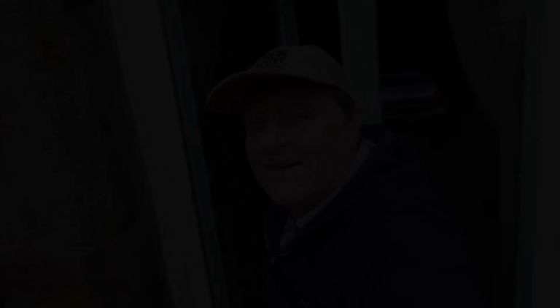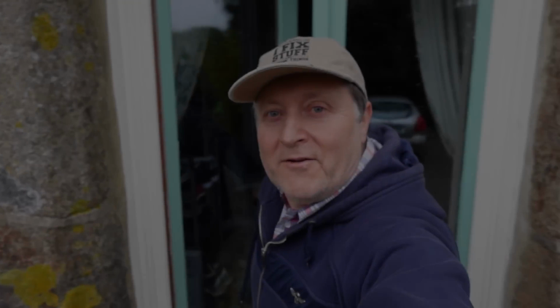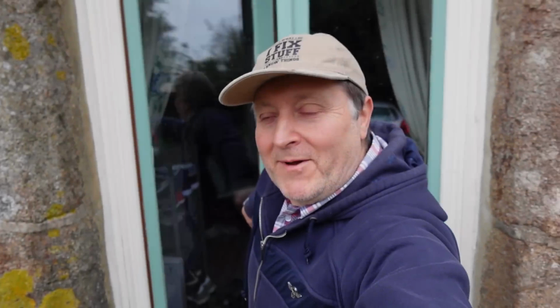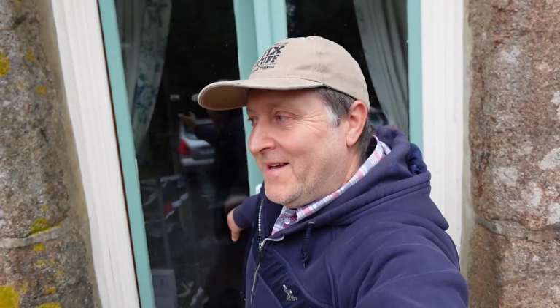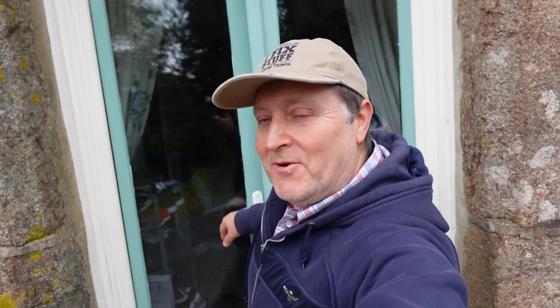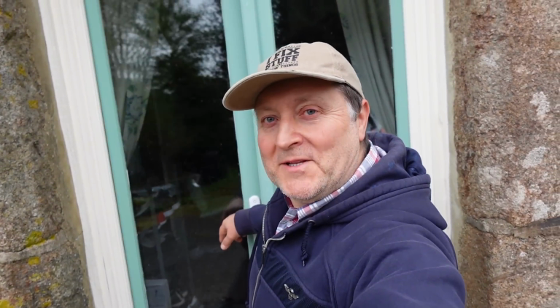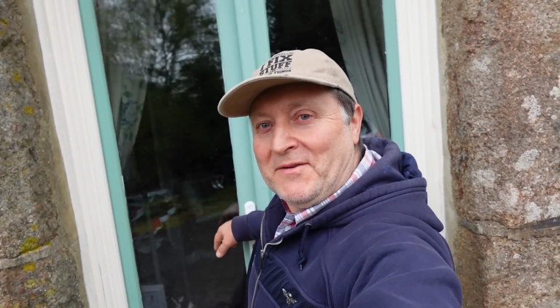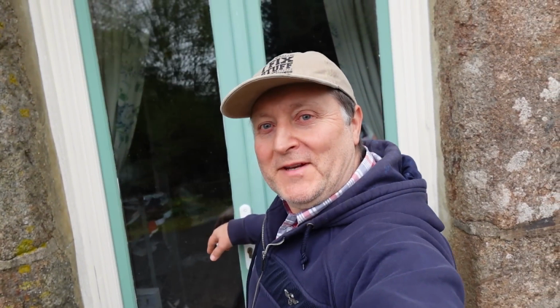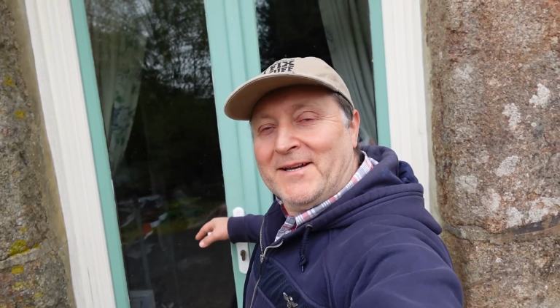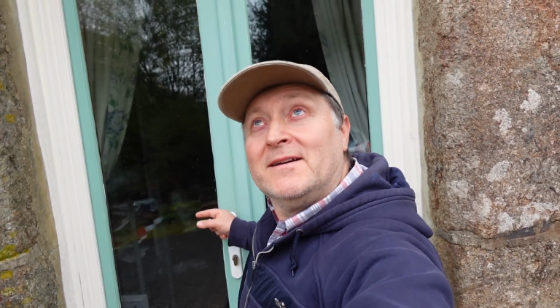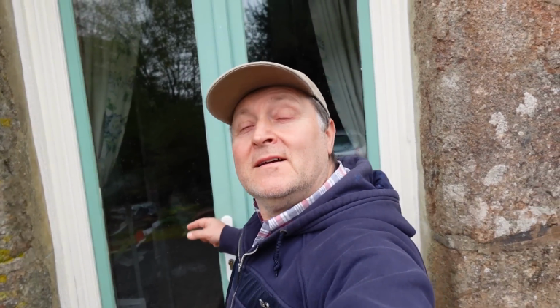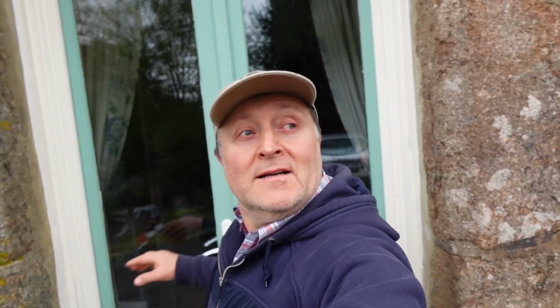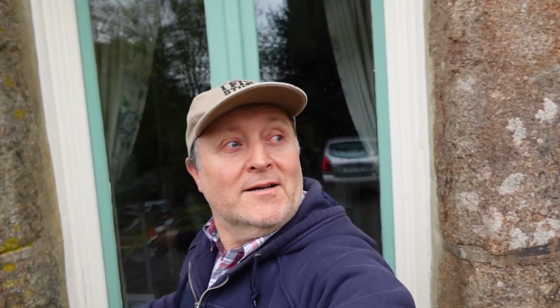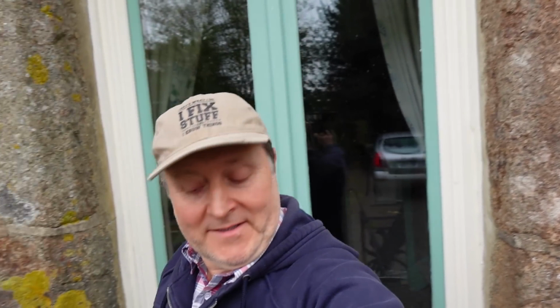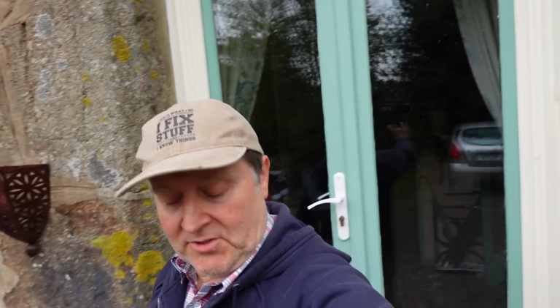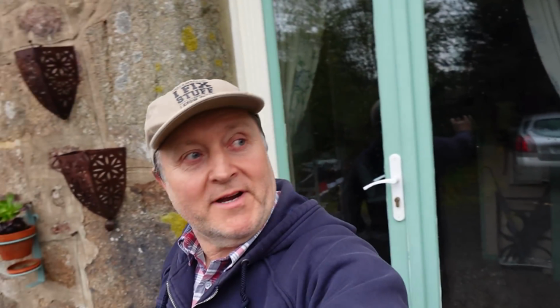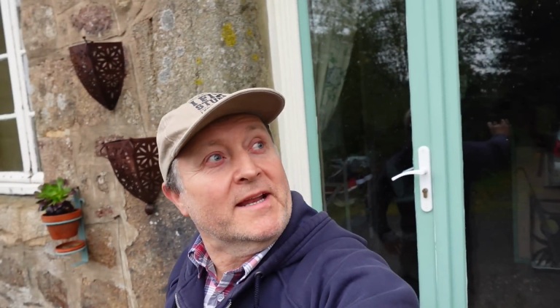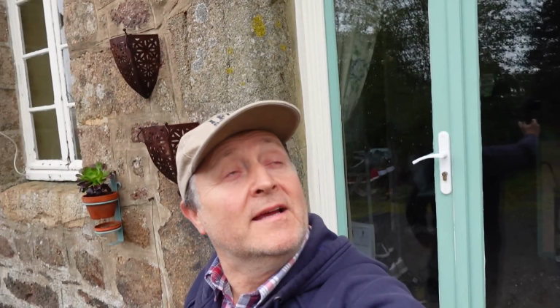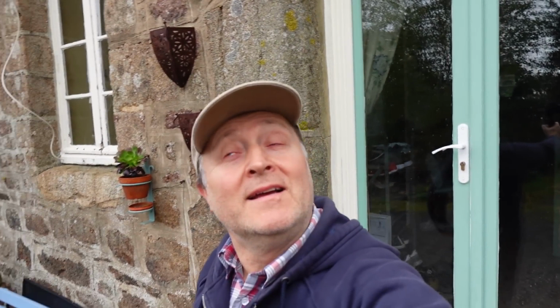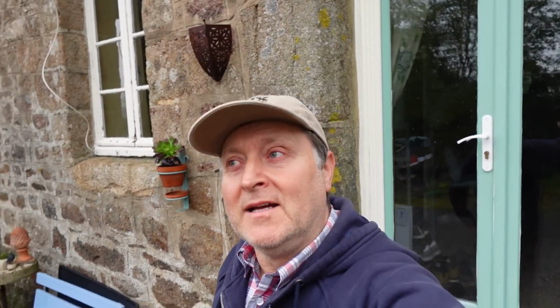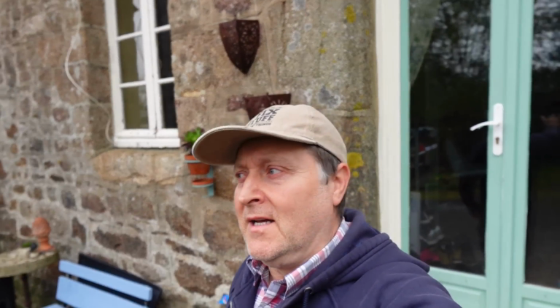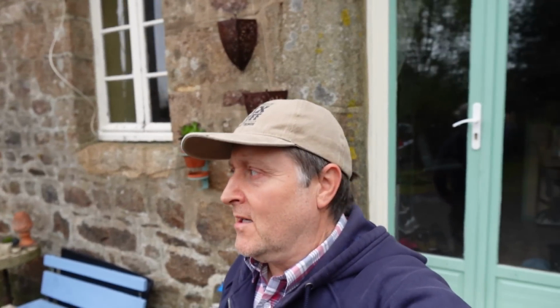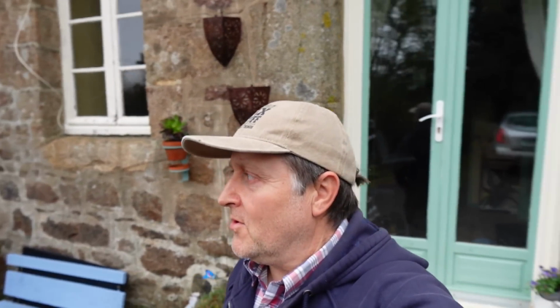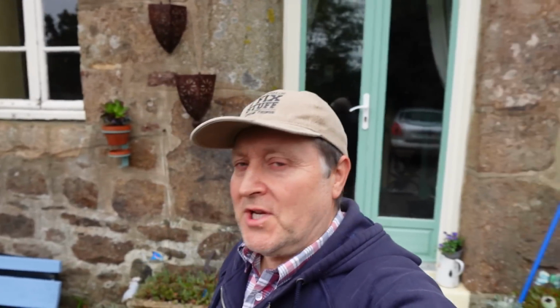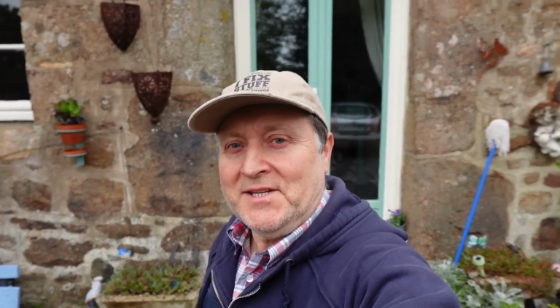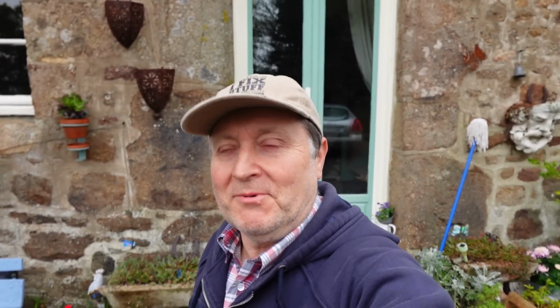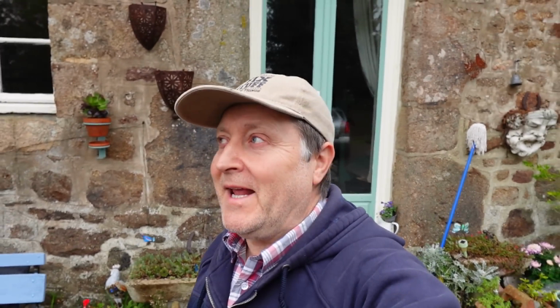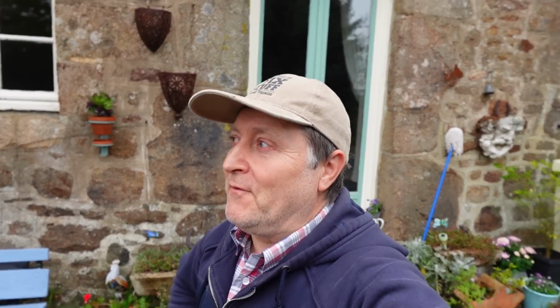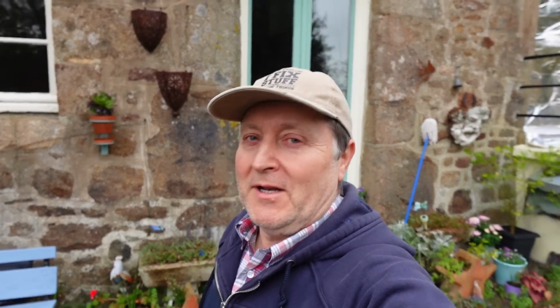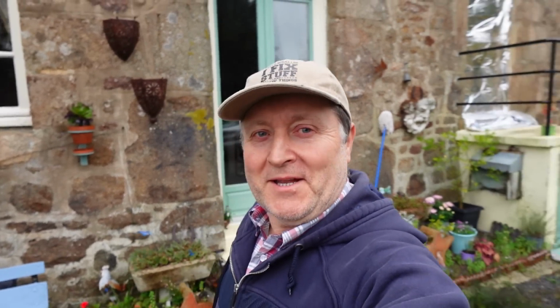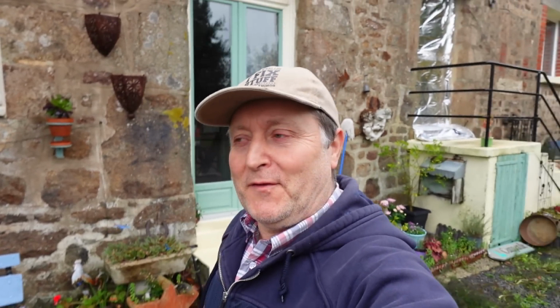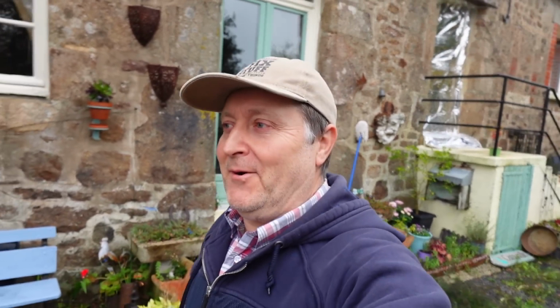Hi everyone, welcome back to another video. It's raining — what a change, we ain't had none for at least half an hour.